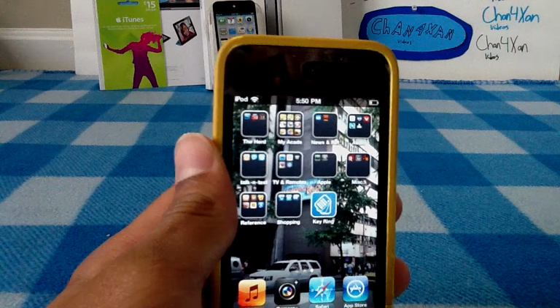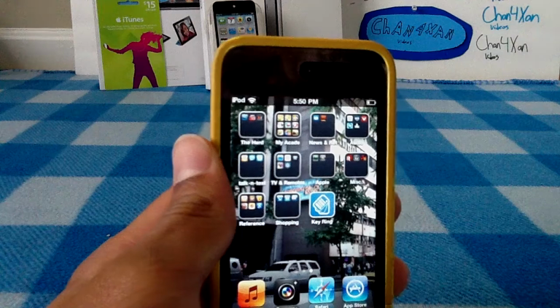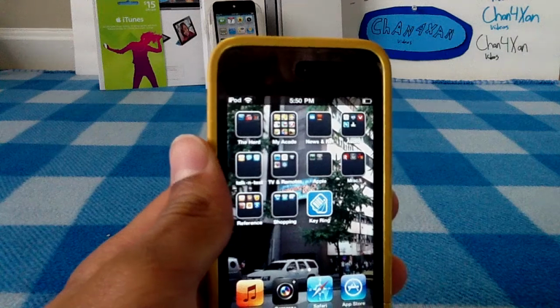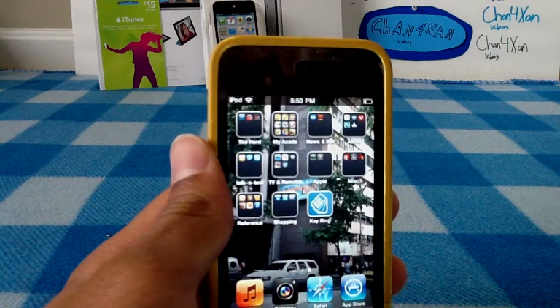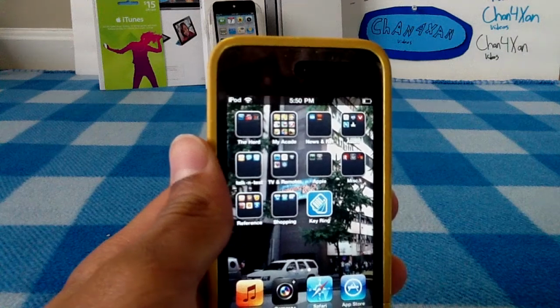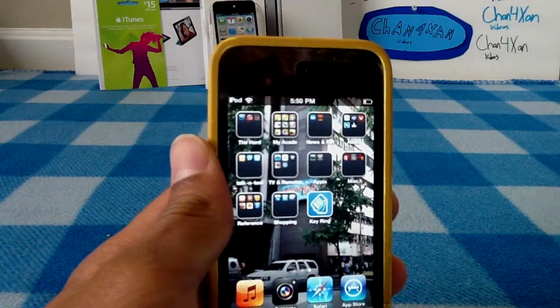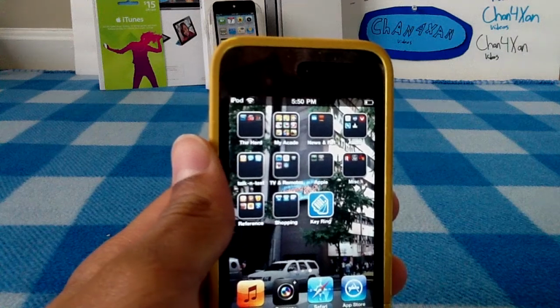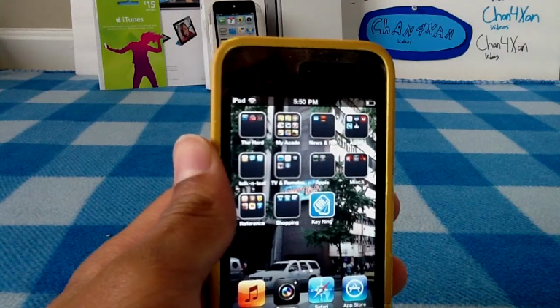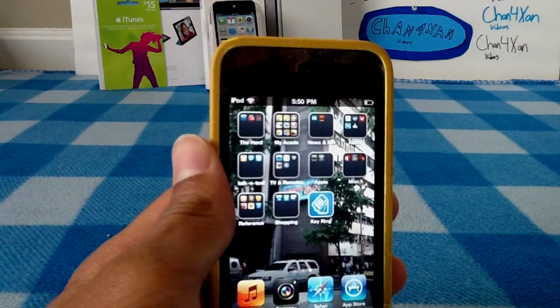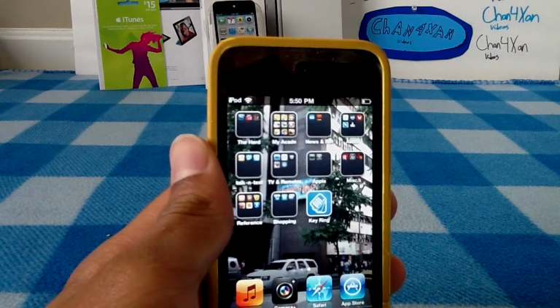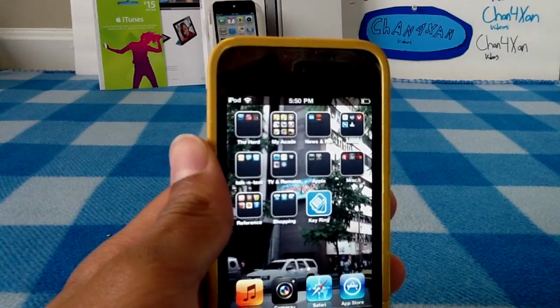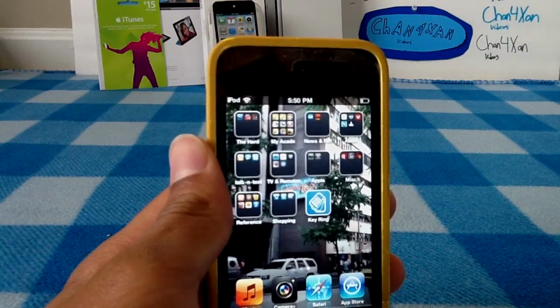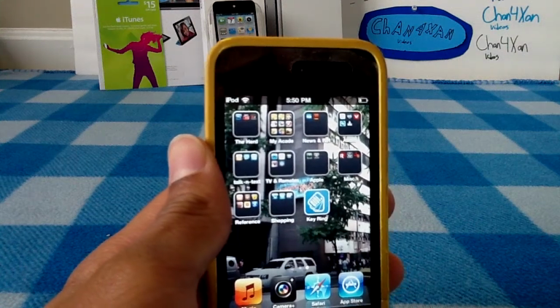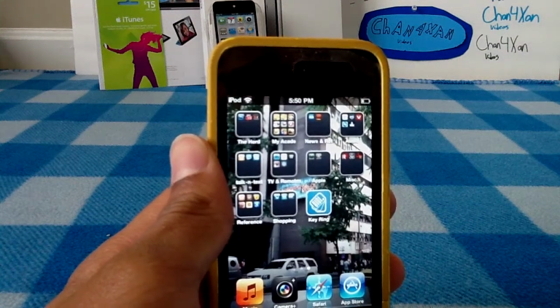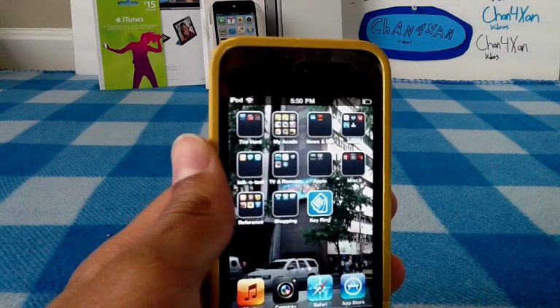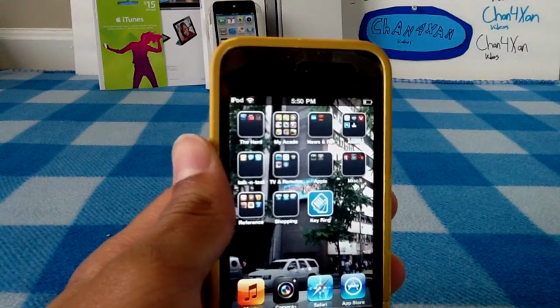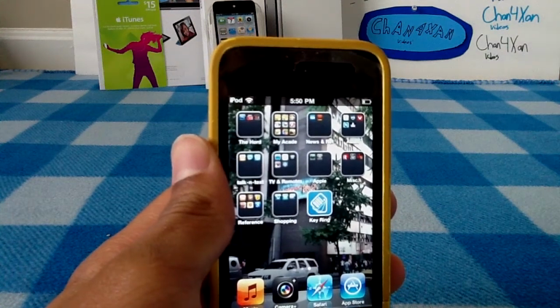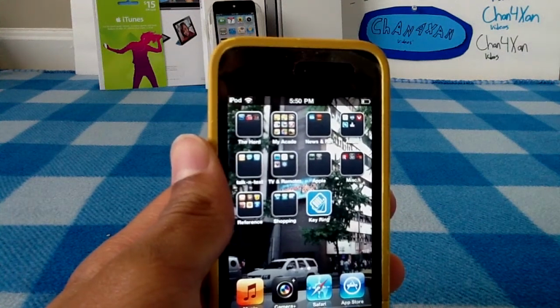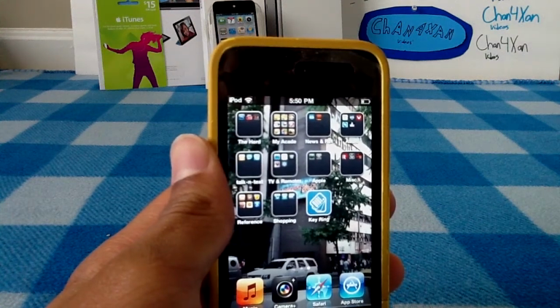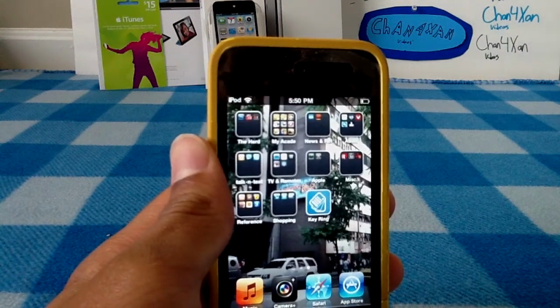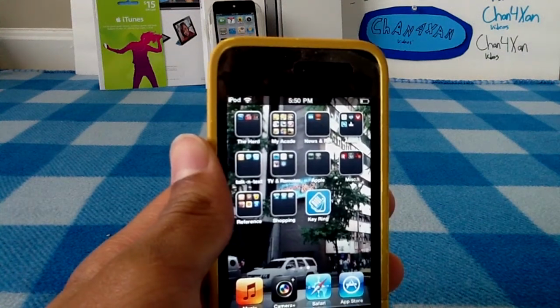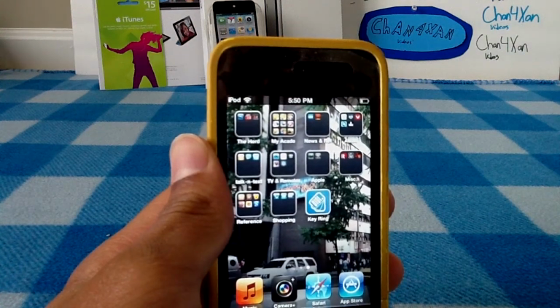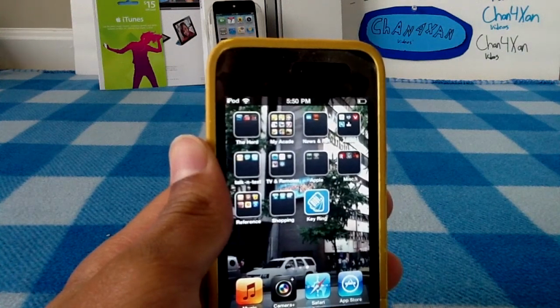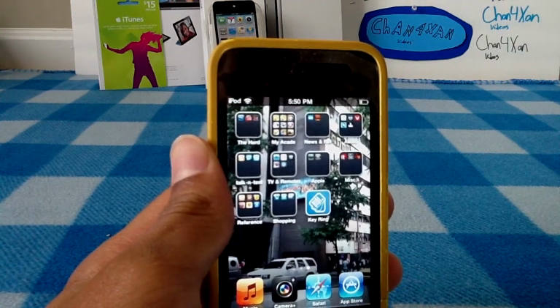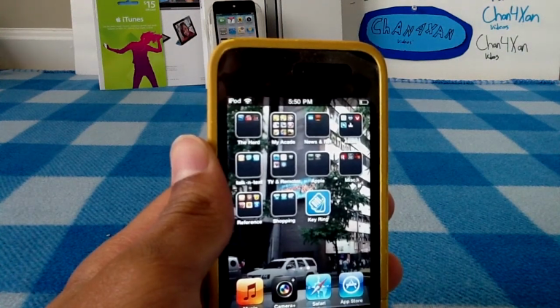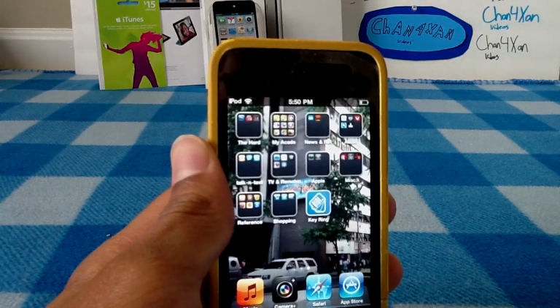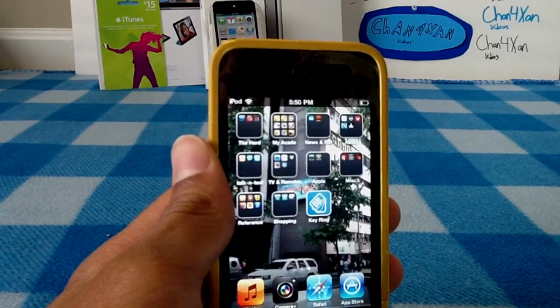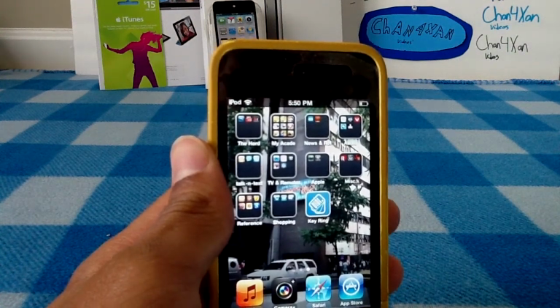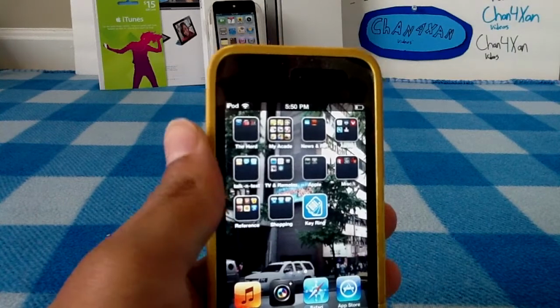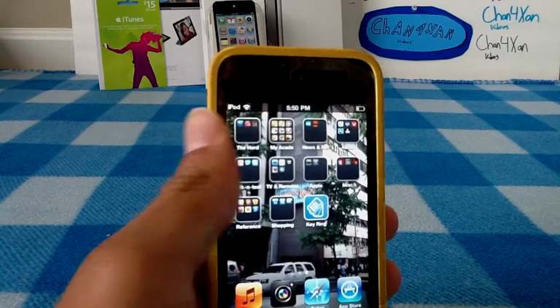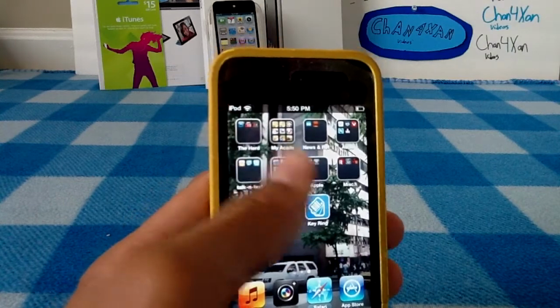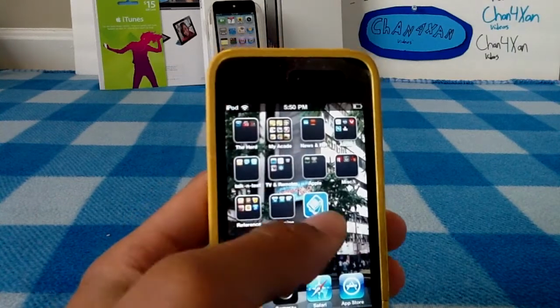Hey YouTube, this is Chan for Xan, and today I will be reviewing the application Keyring Reward Cards.